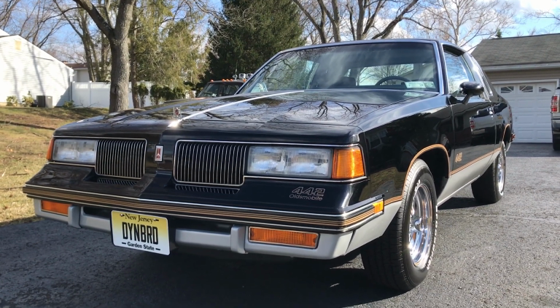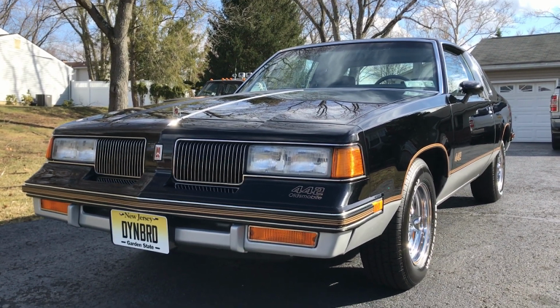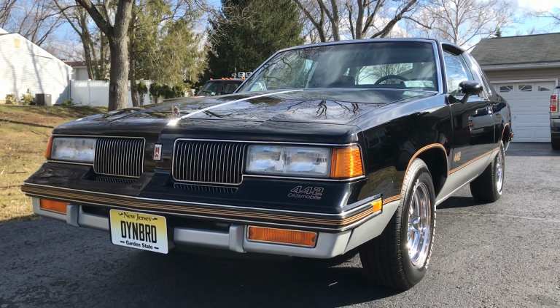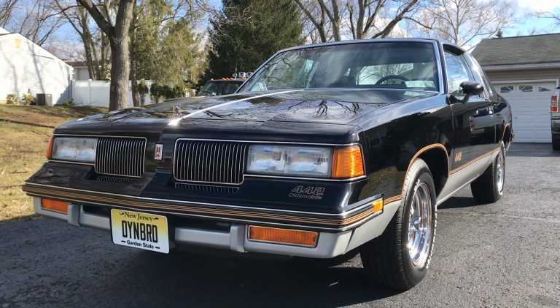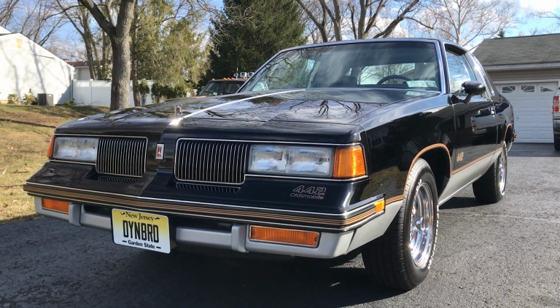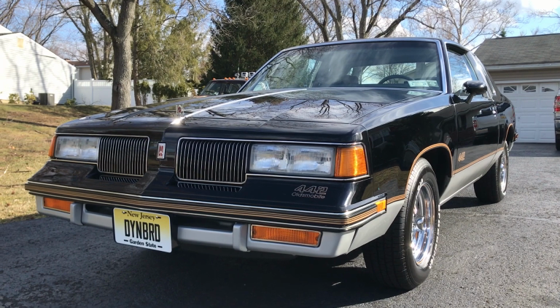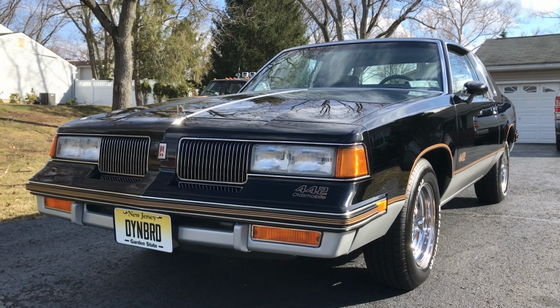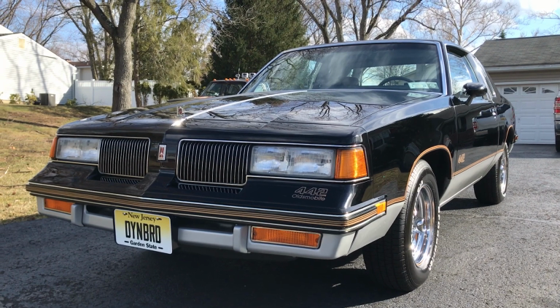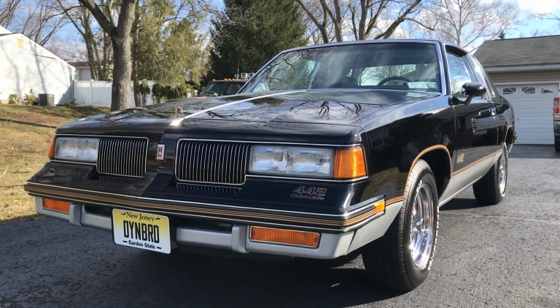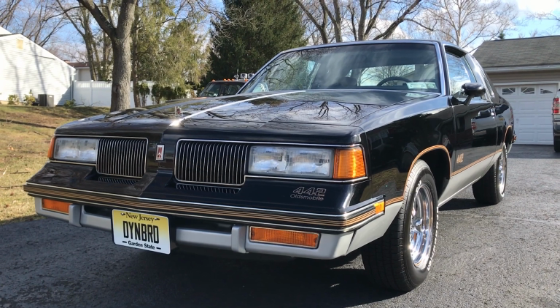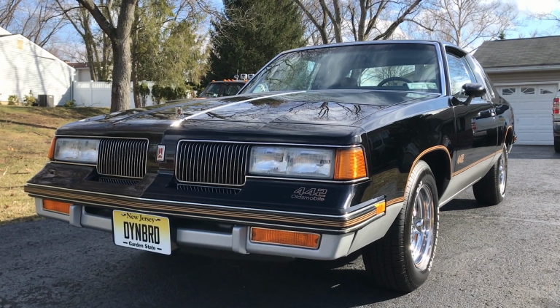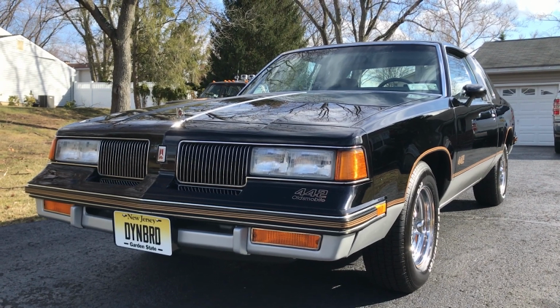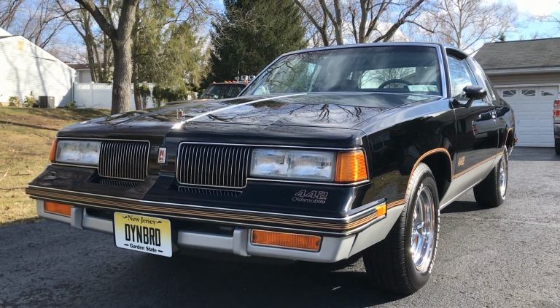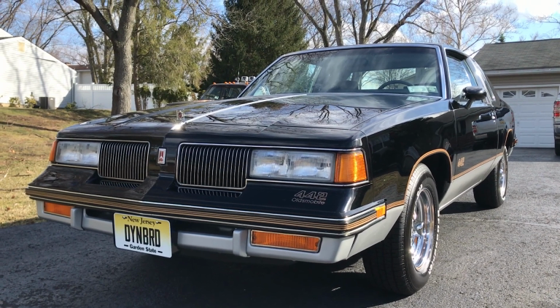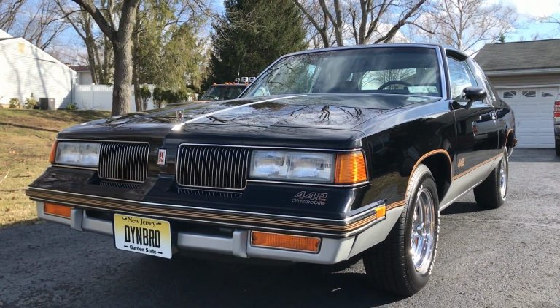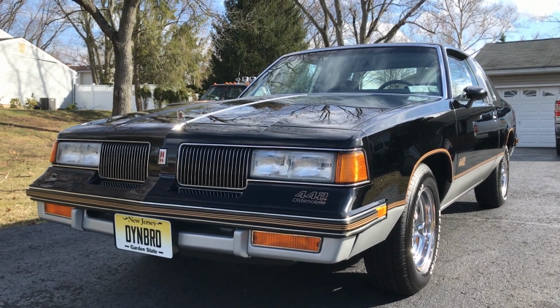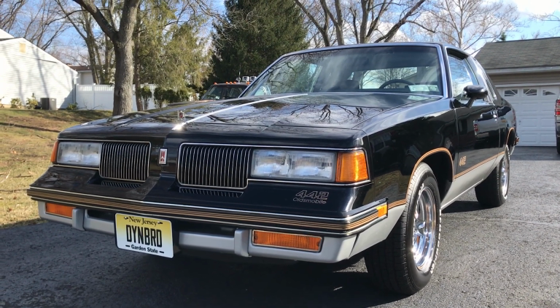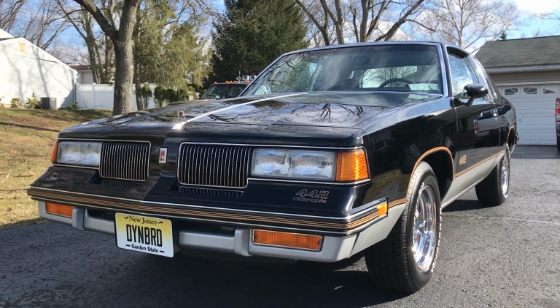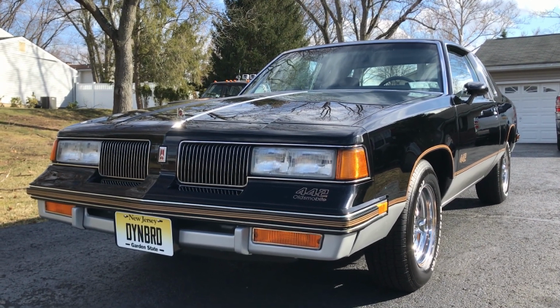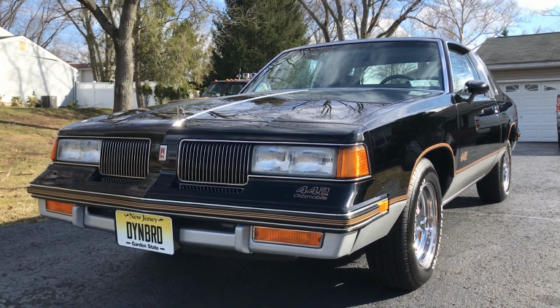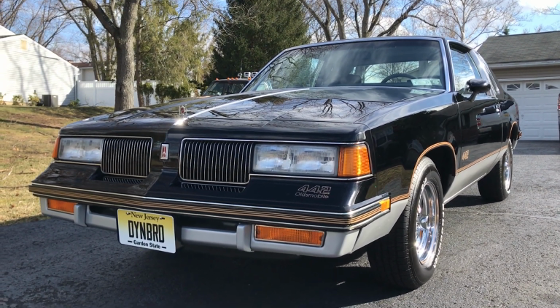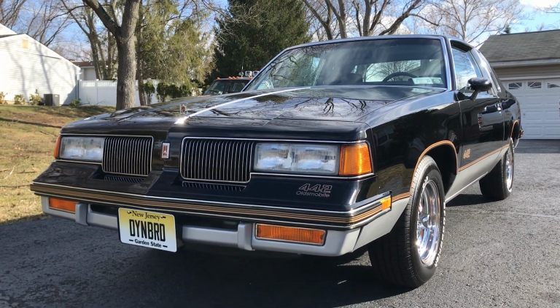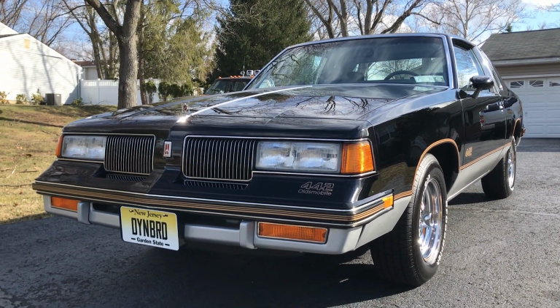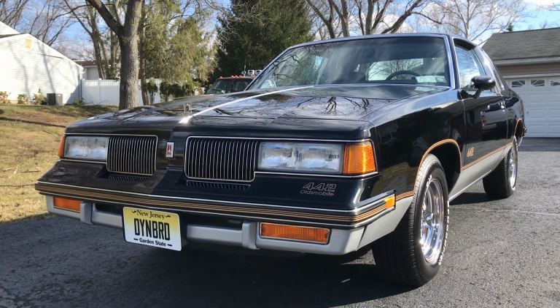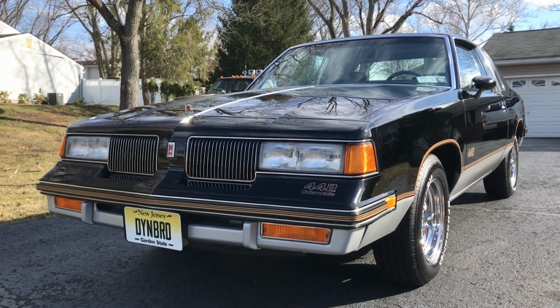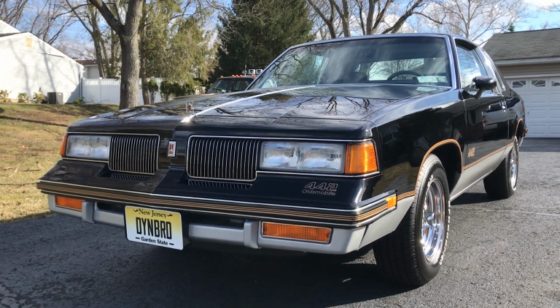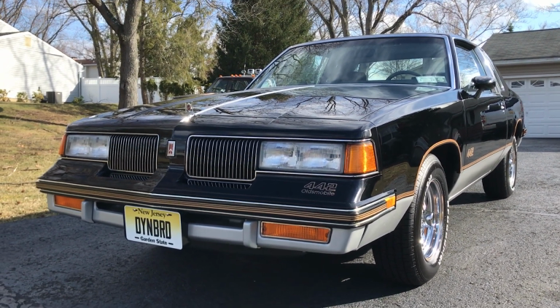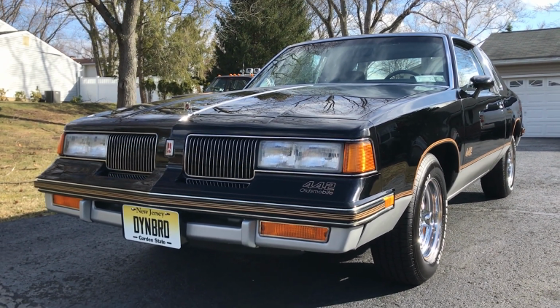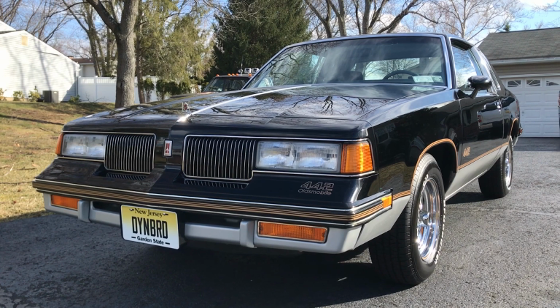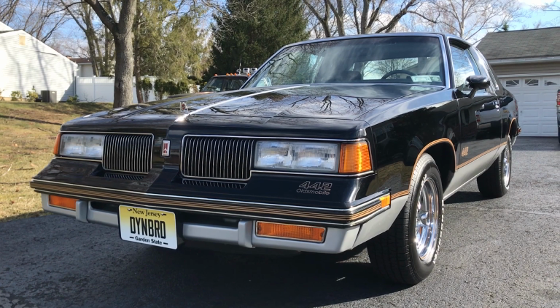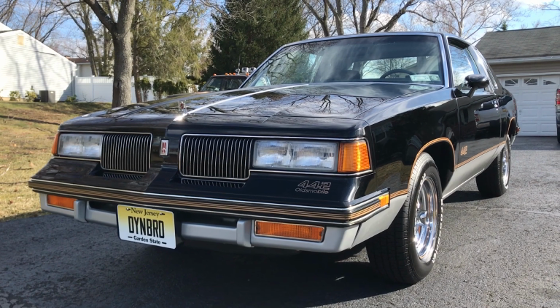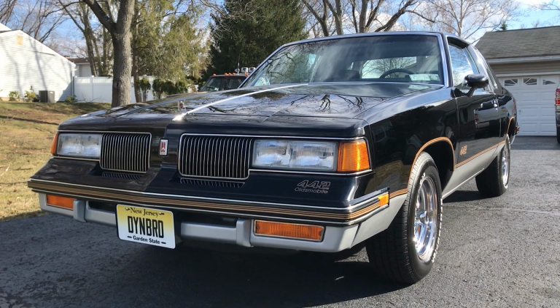I freshened it up and put everything I had to do — changed the fluids, tires, and brakes to make it drivable.